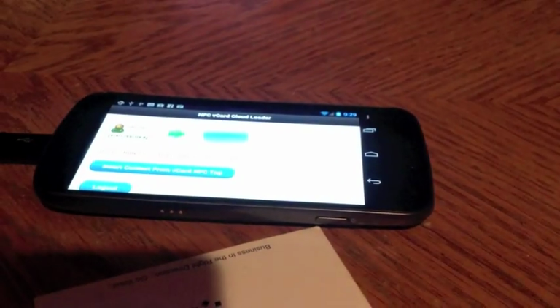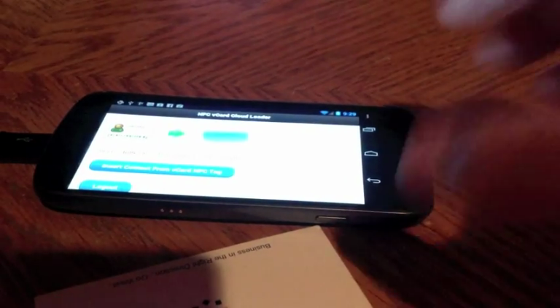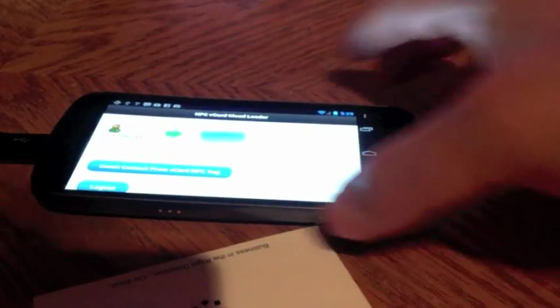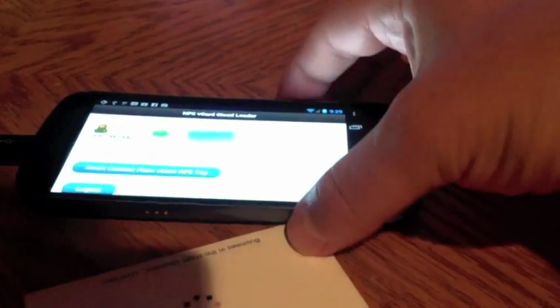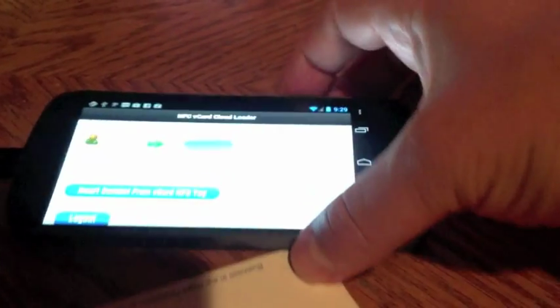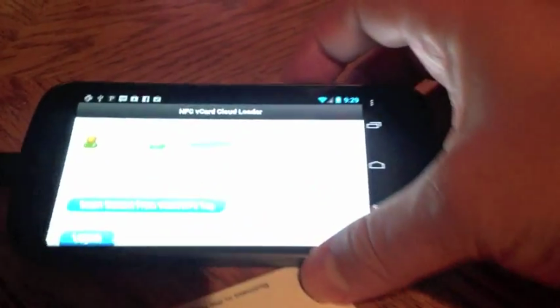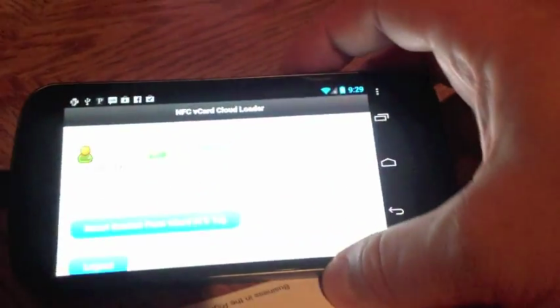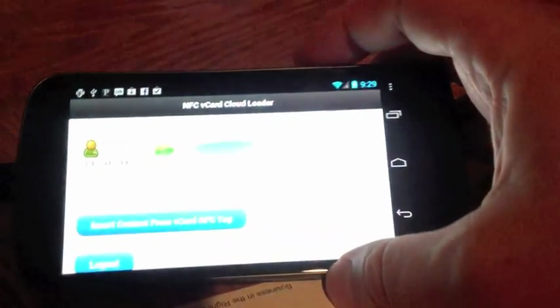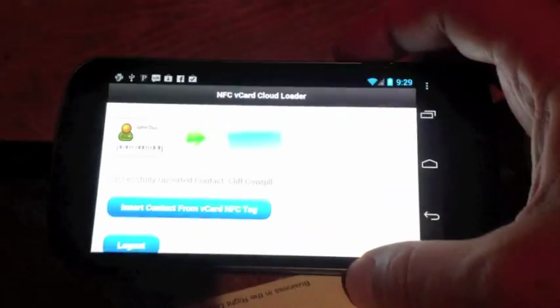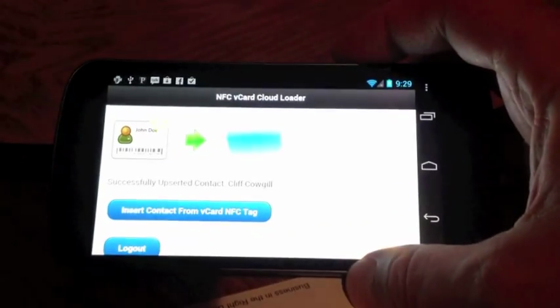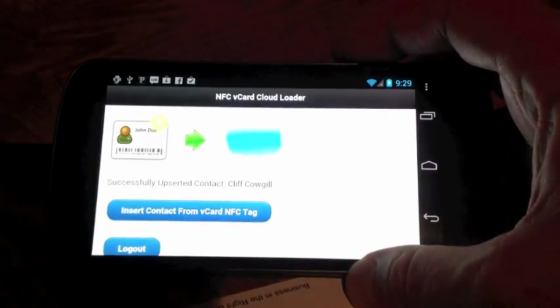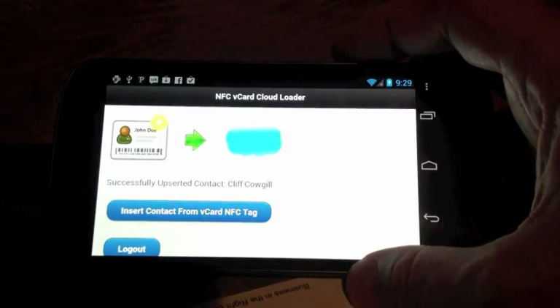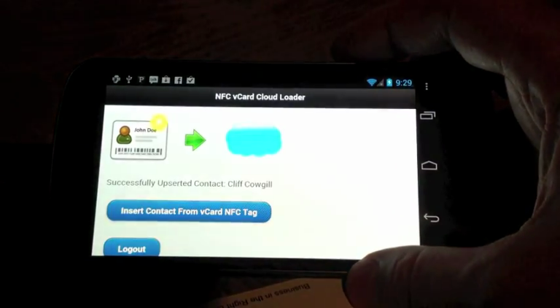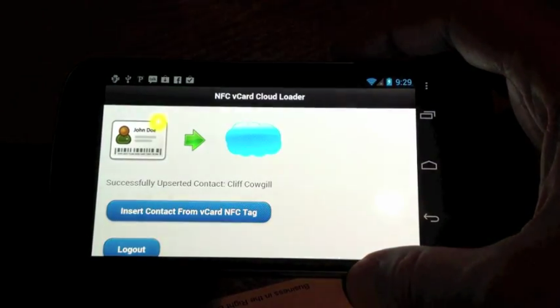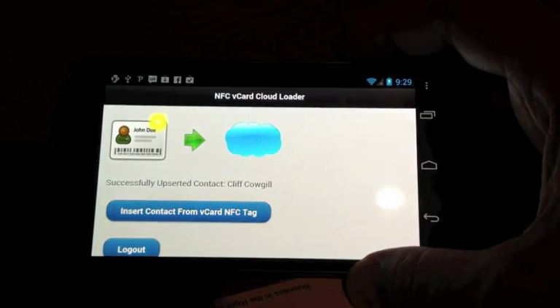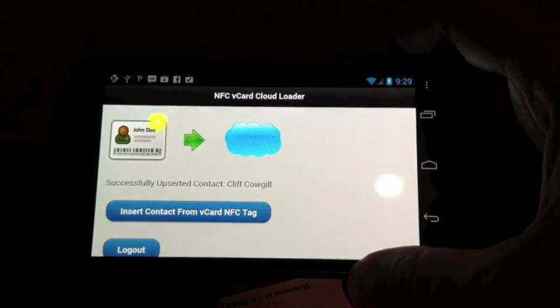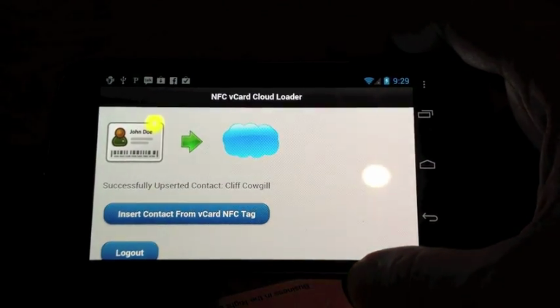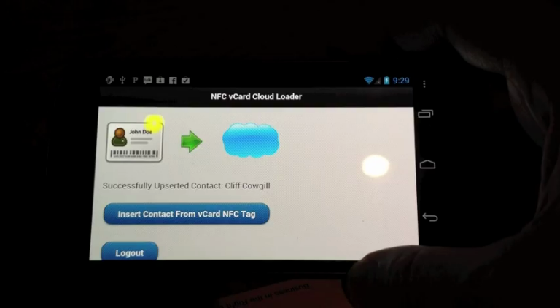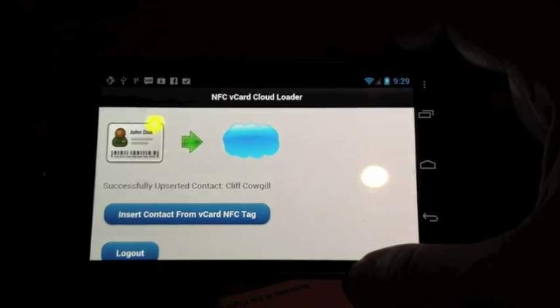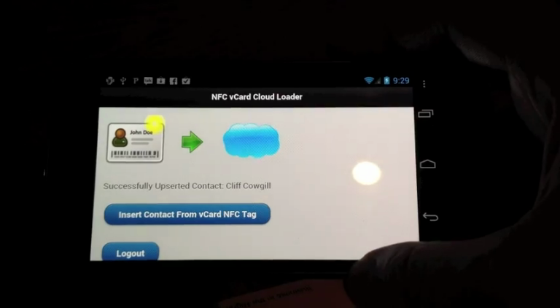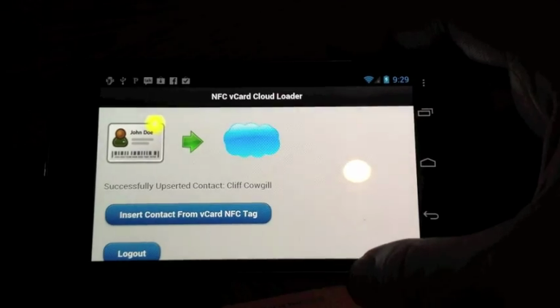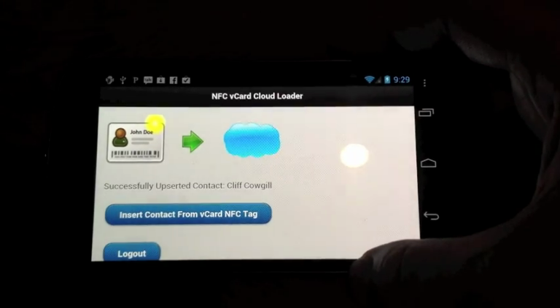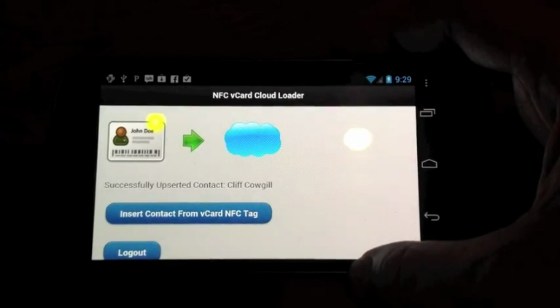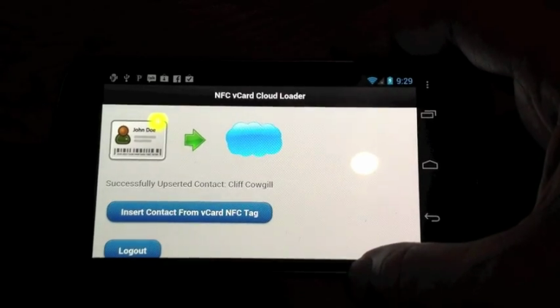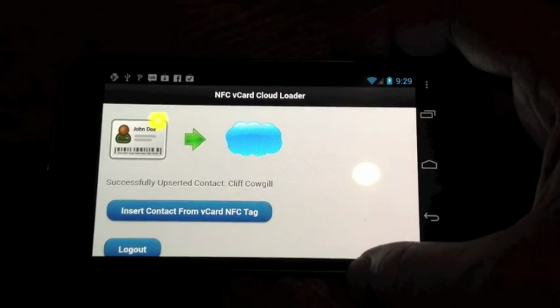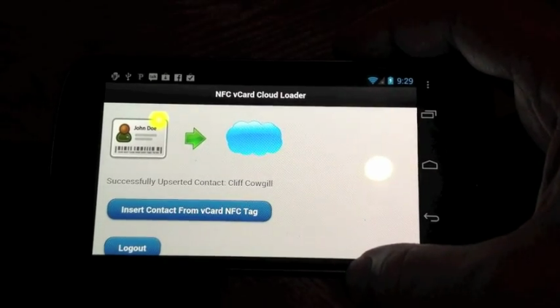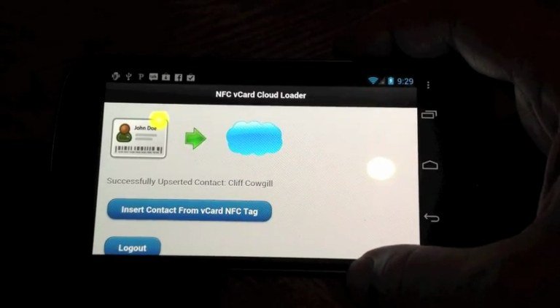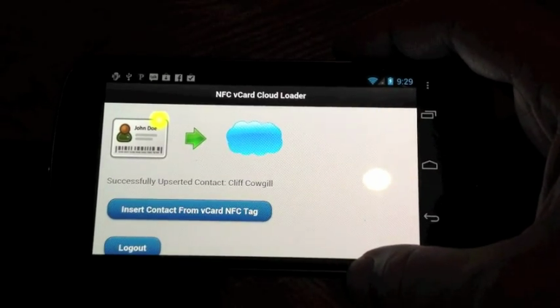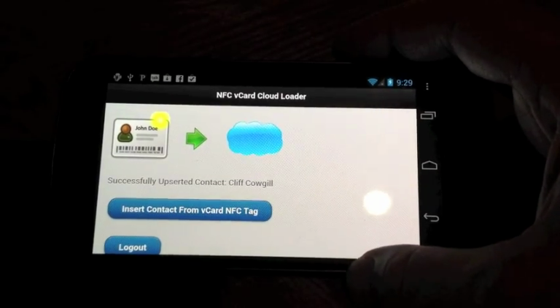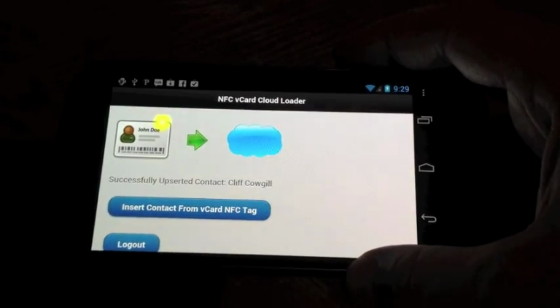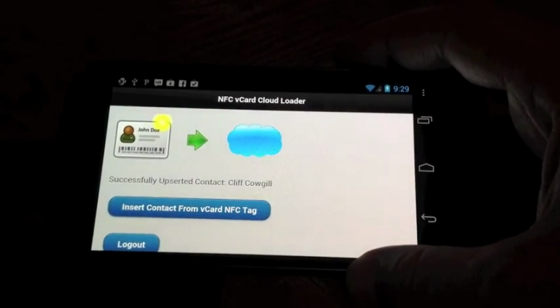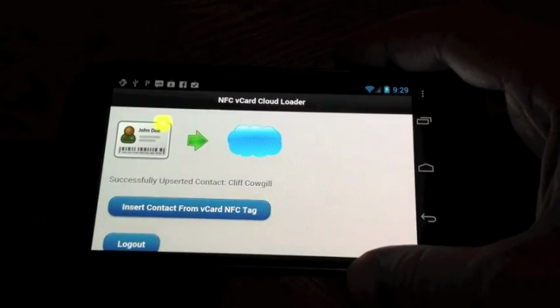So that's it, pretty simple. It just reads an NFC tag, vCard formatted, and uploads it to Salesforce.